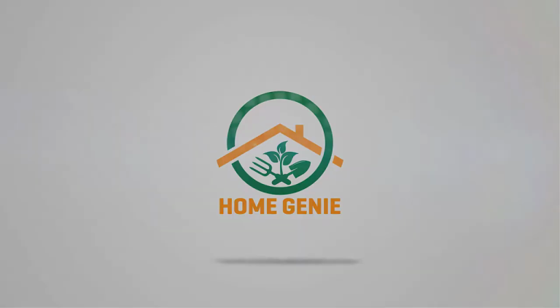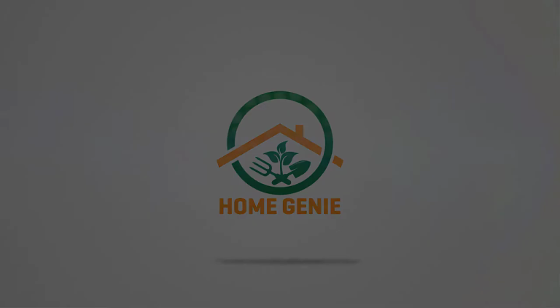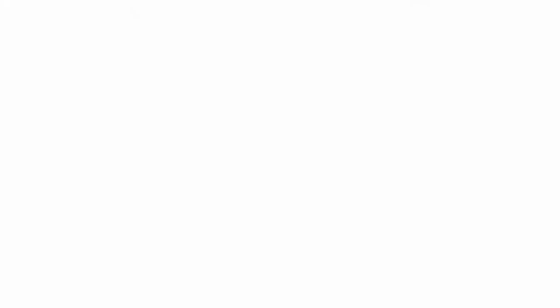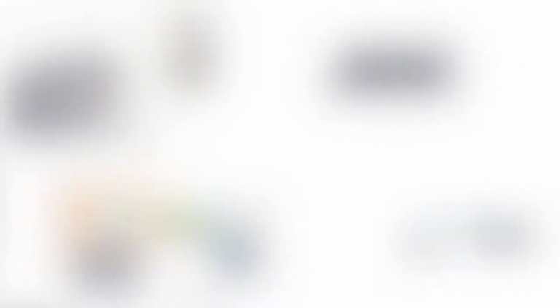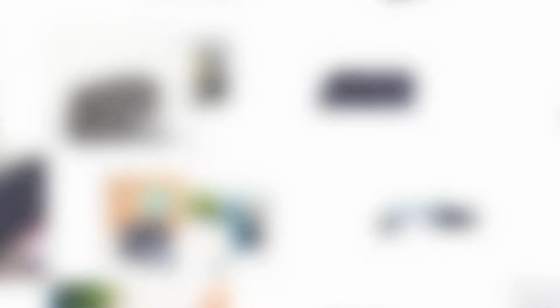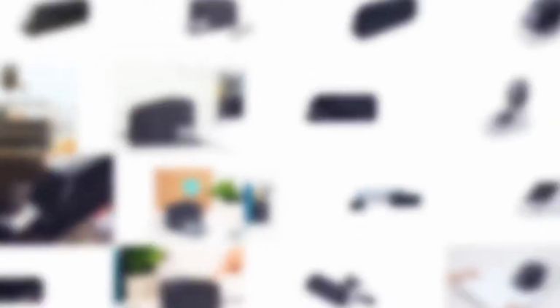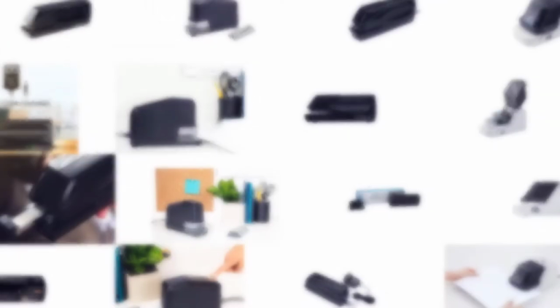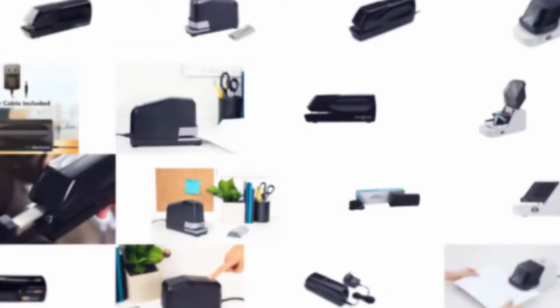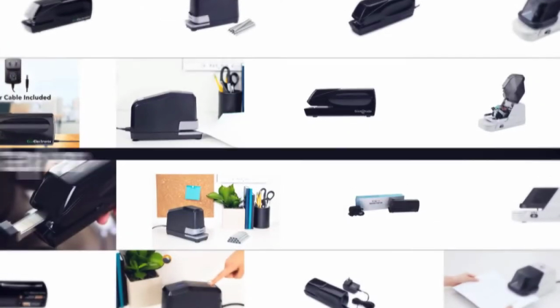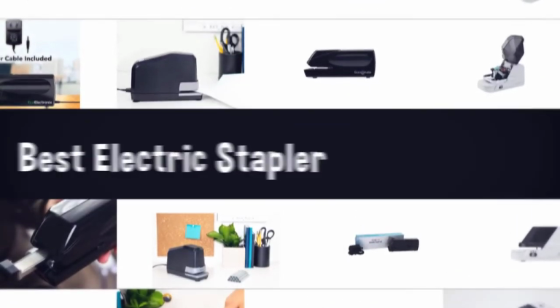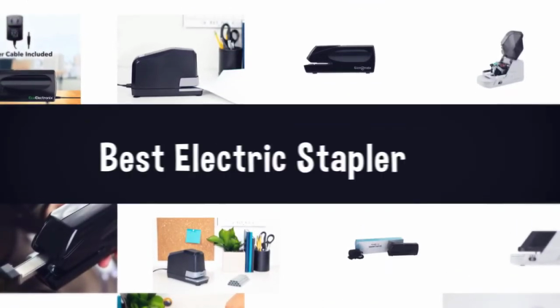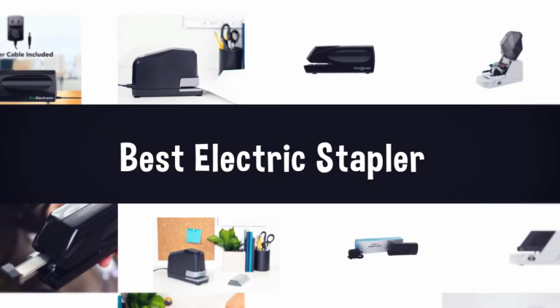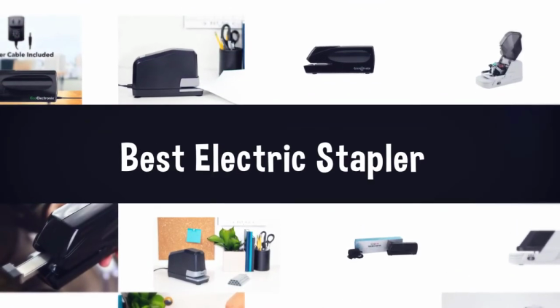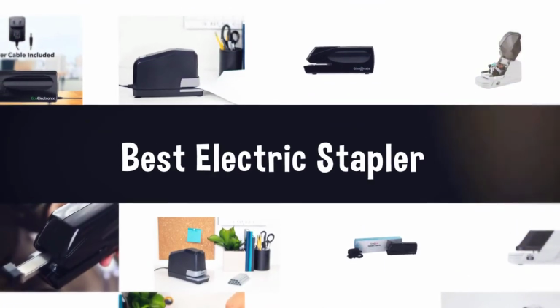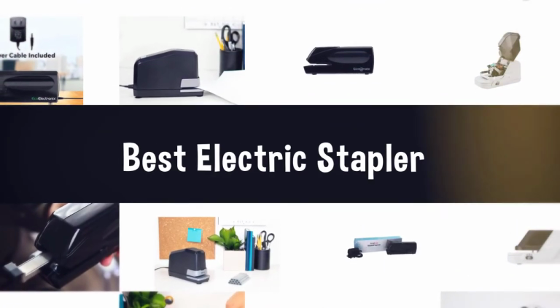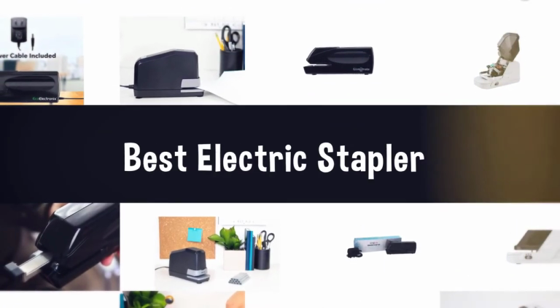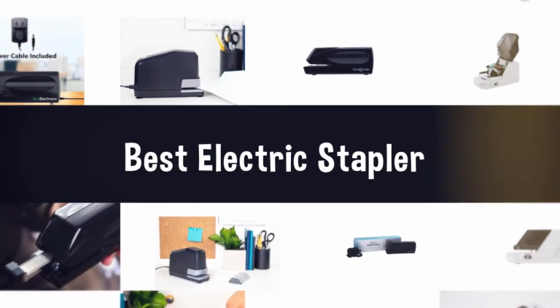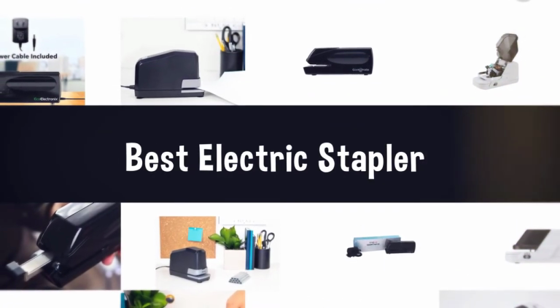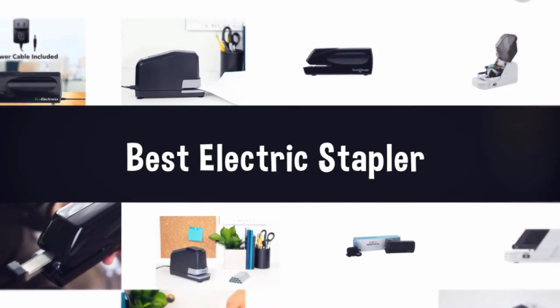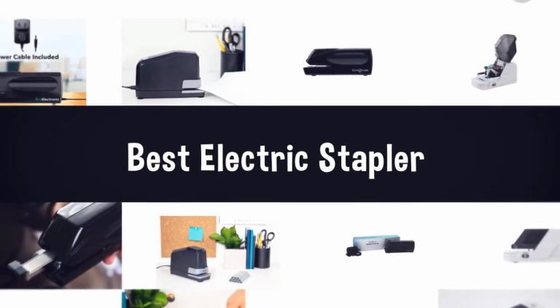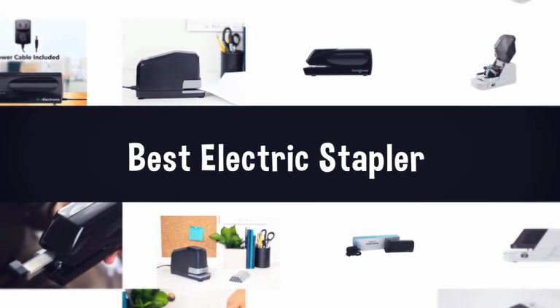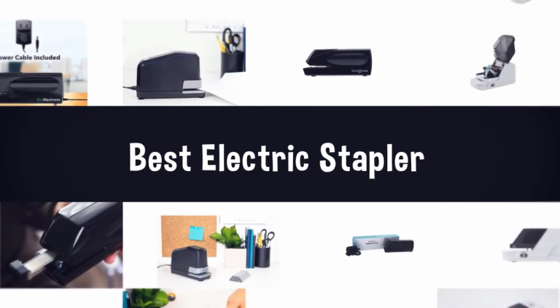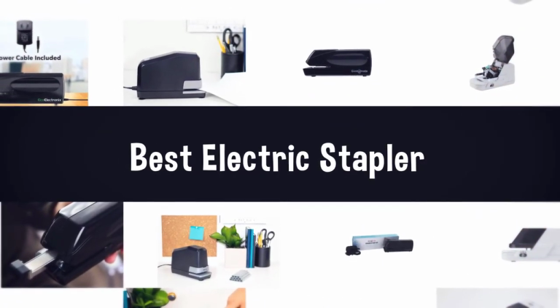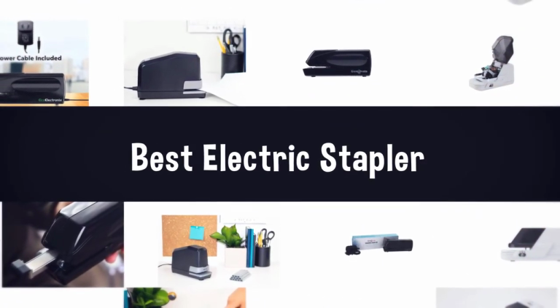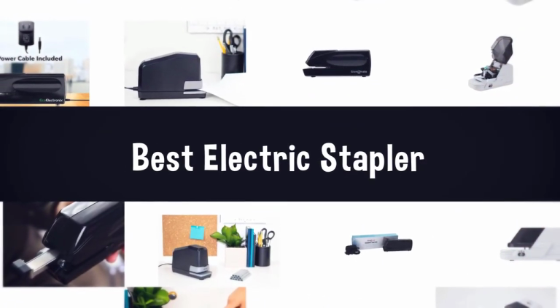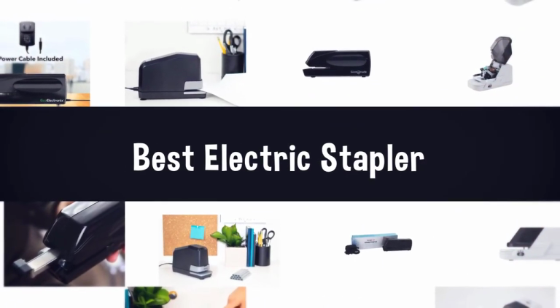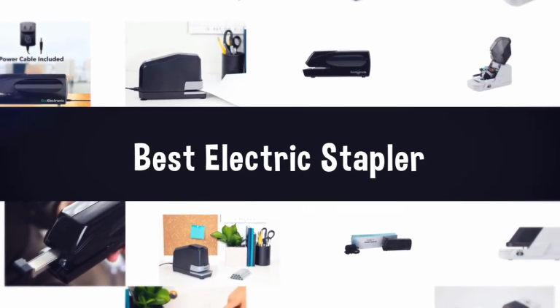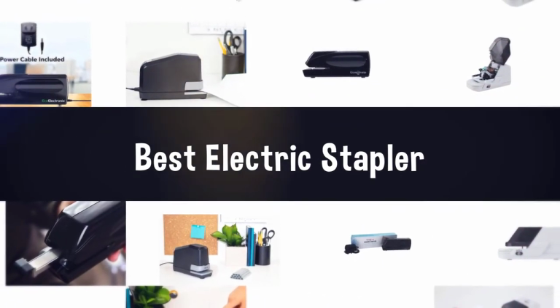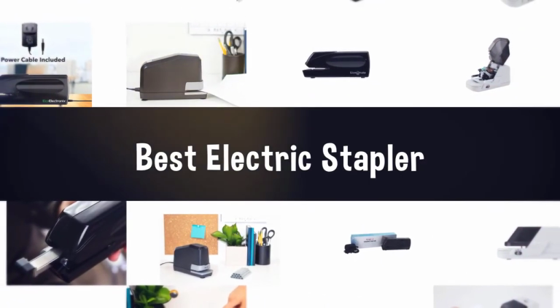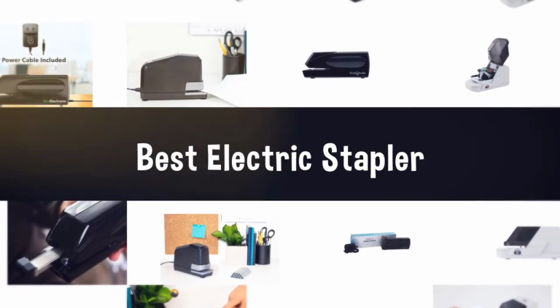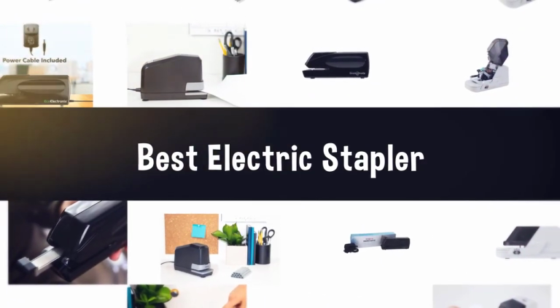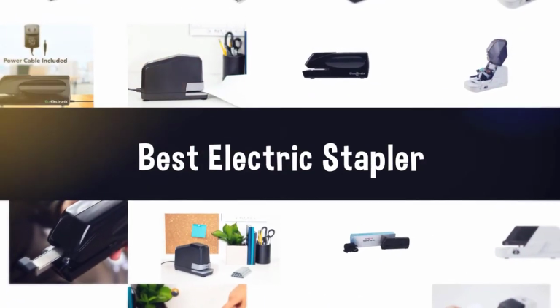Here are the 5 Best Electric Staplers. Let's get started.